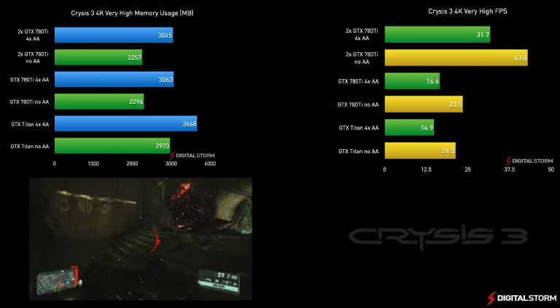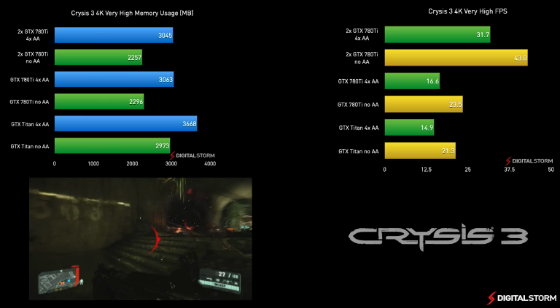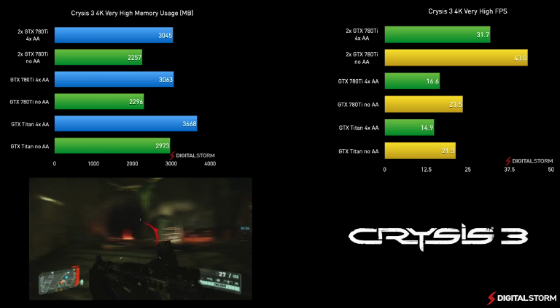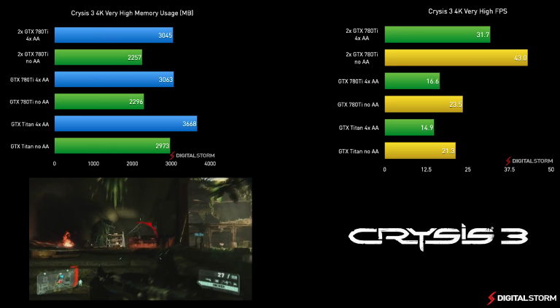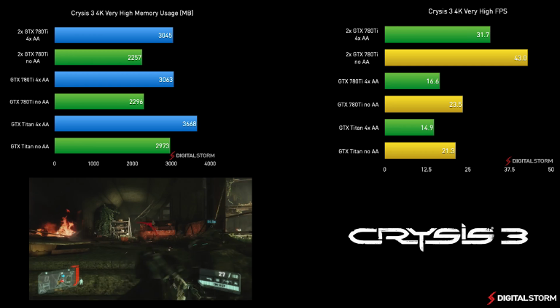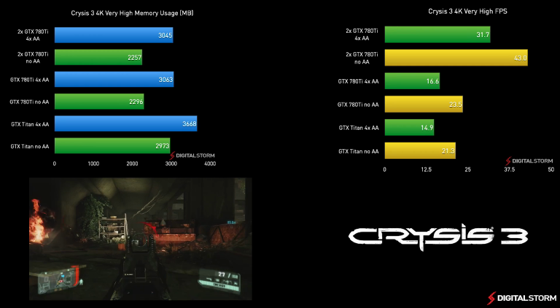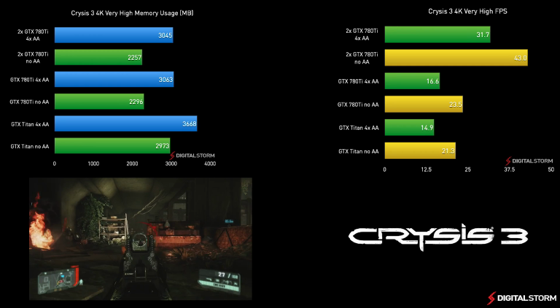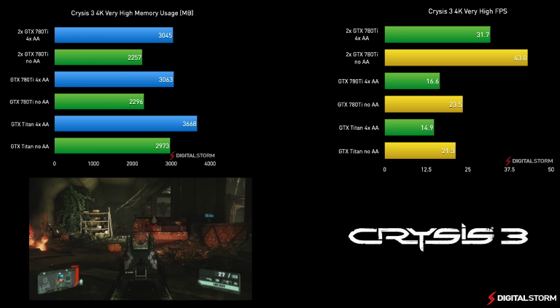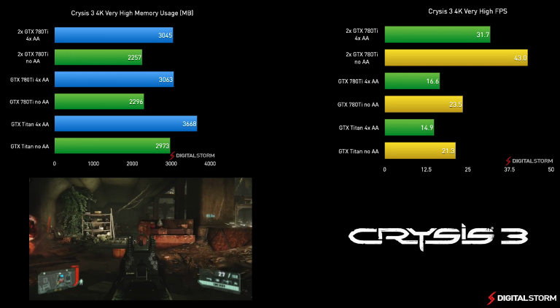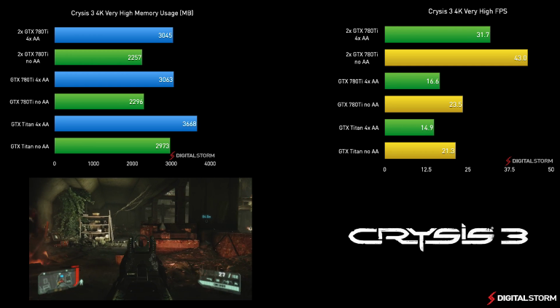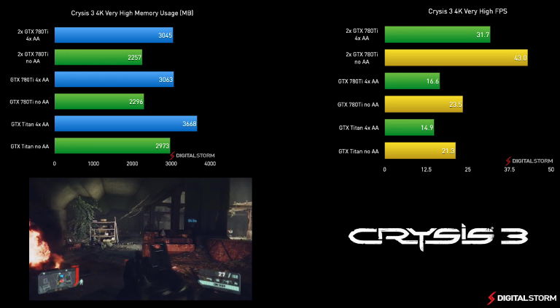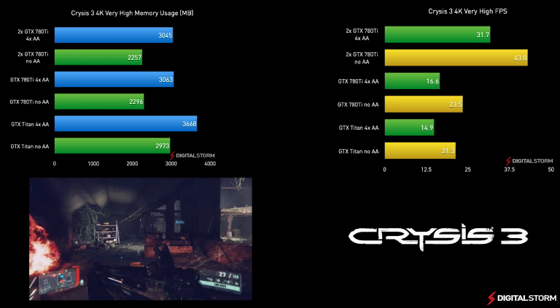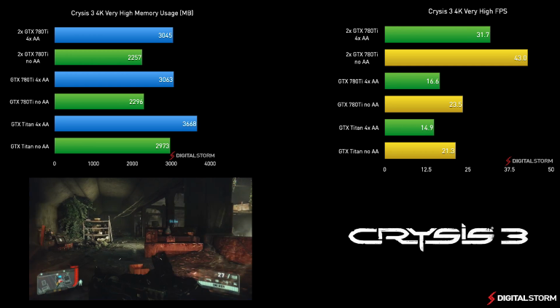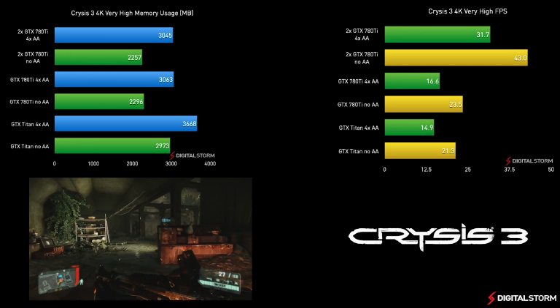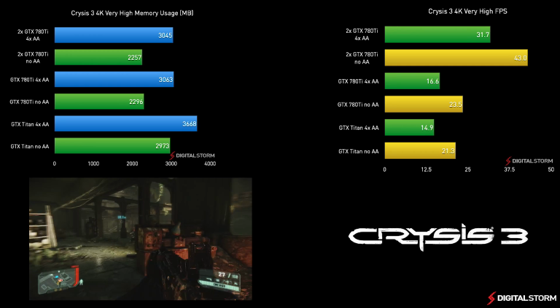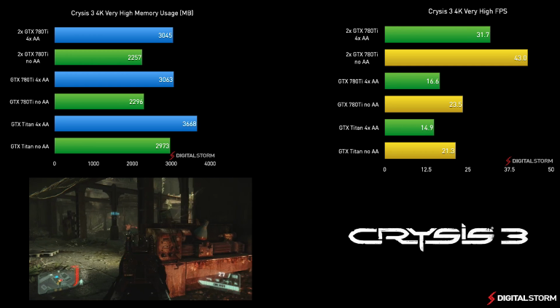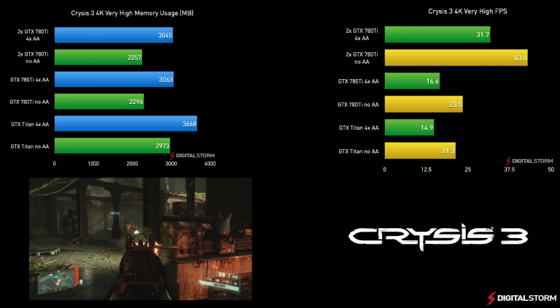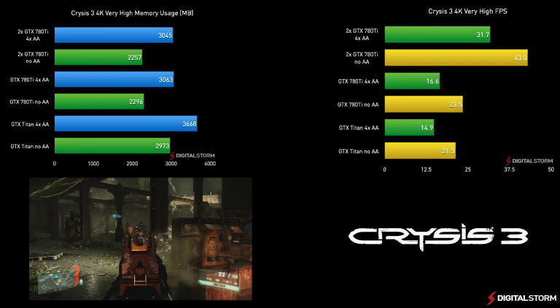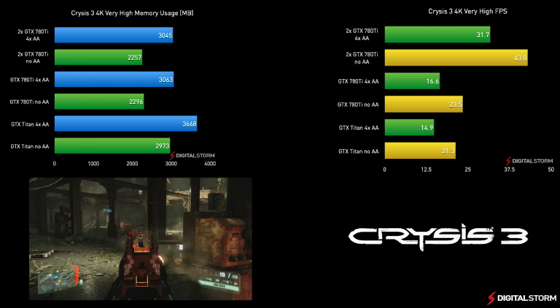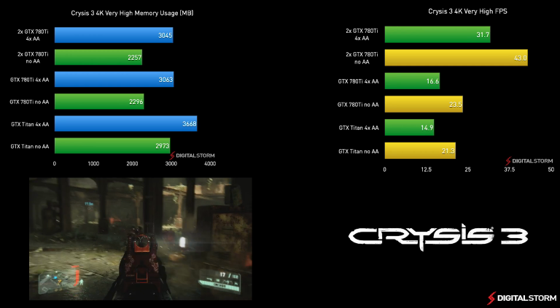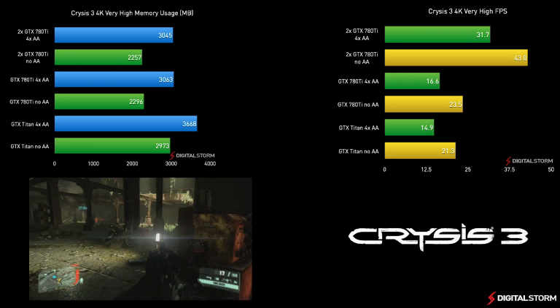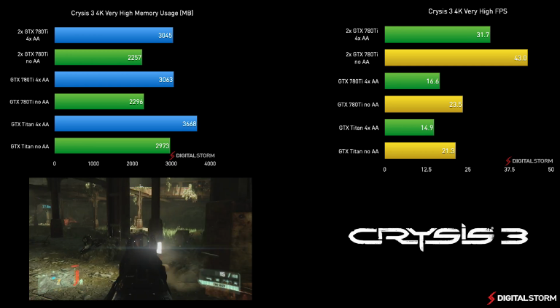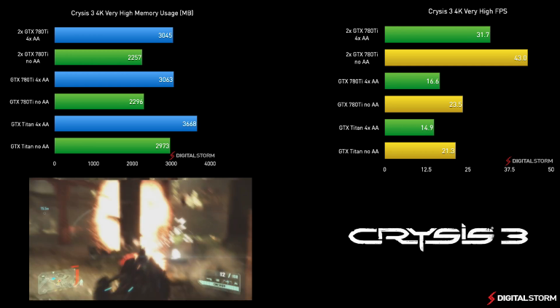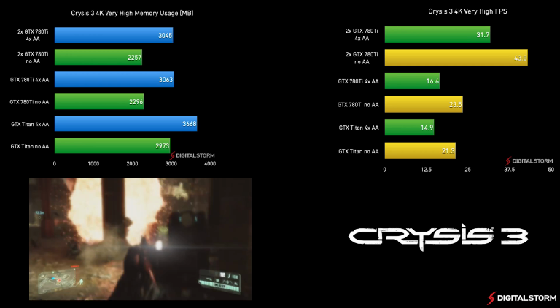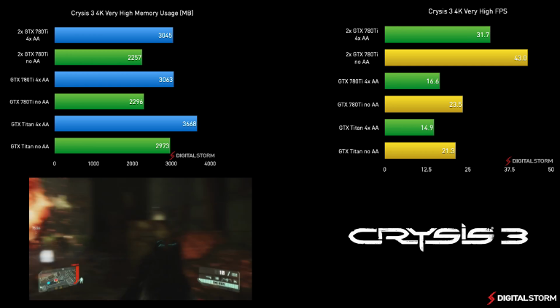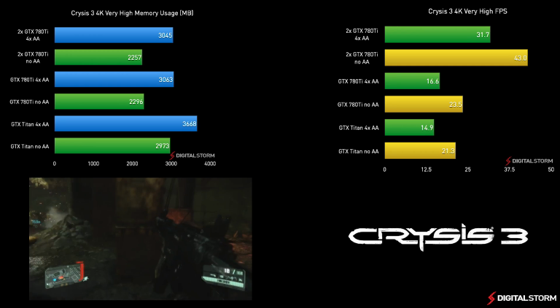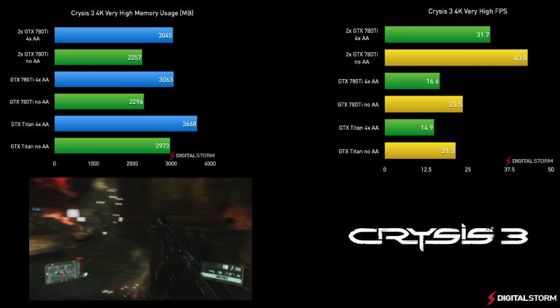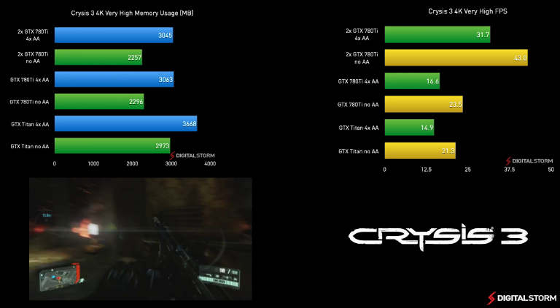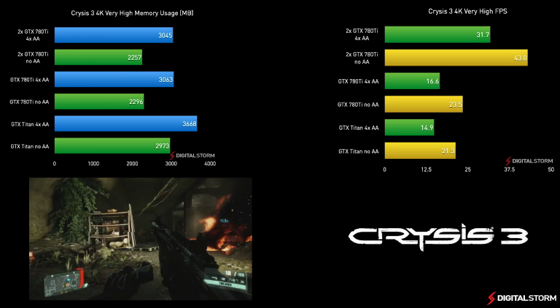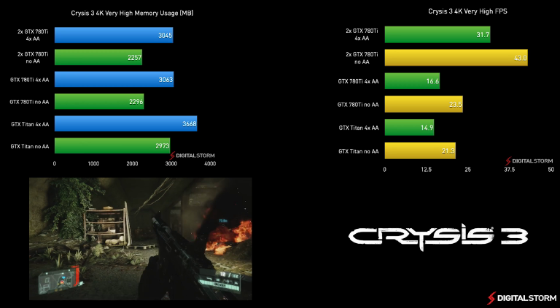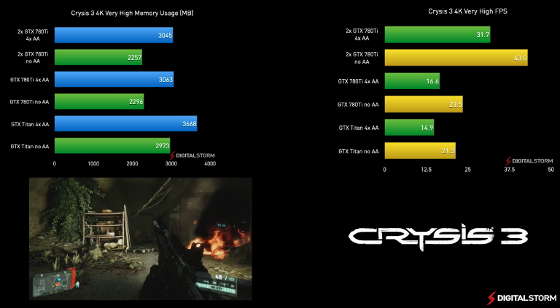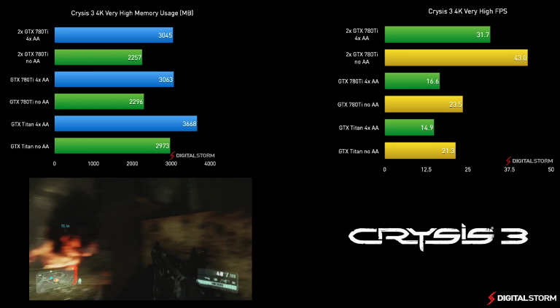Being one of the most demanding games out there, Crysis 3 easily used up all of the available memory on the GTX 780 Ti with anti-aliasing enabled.